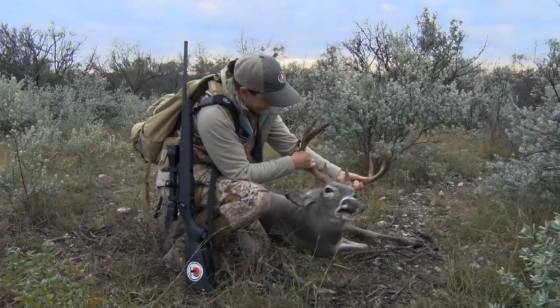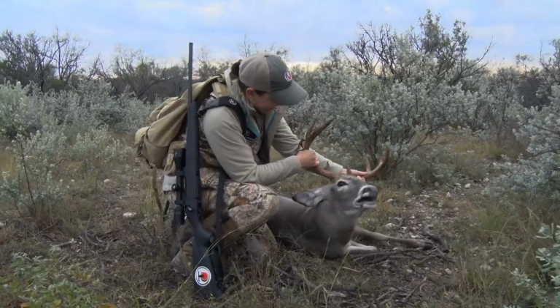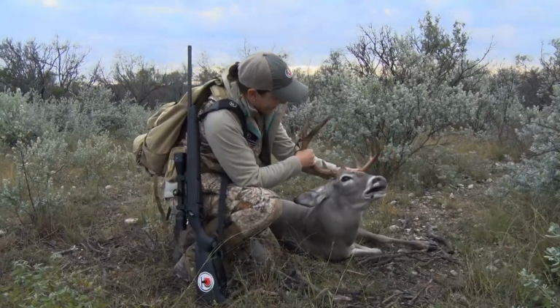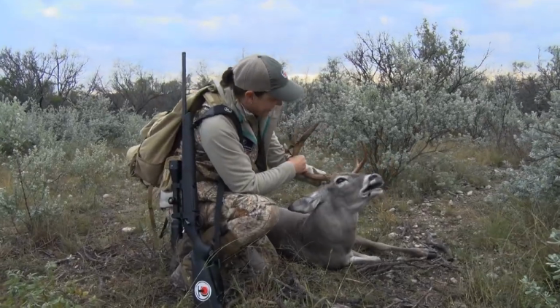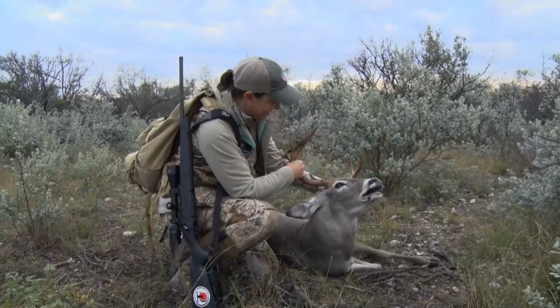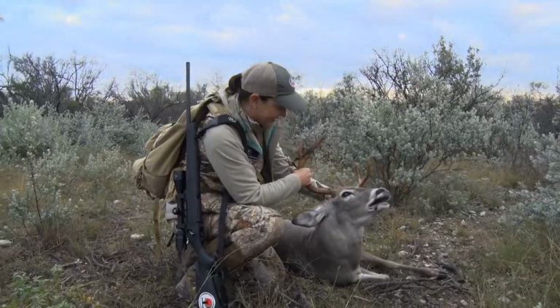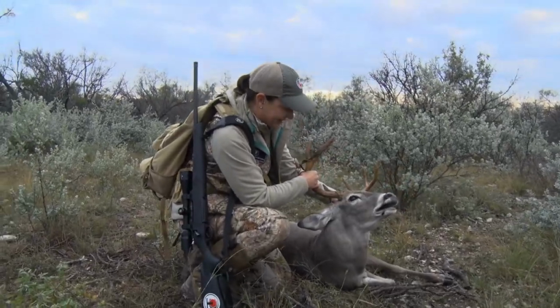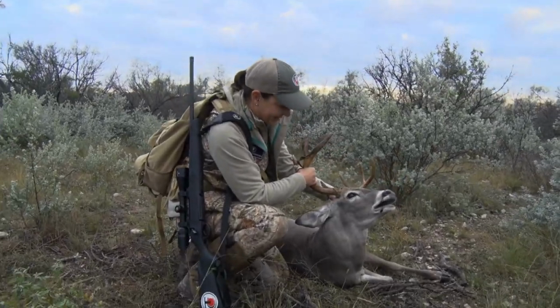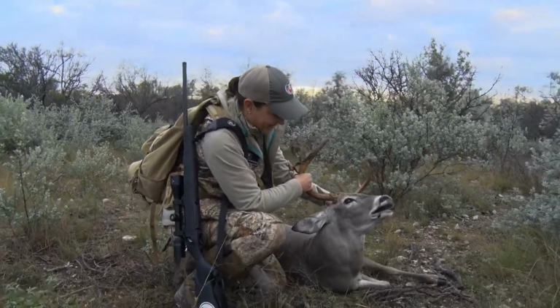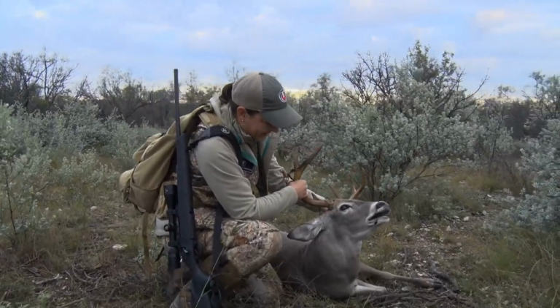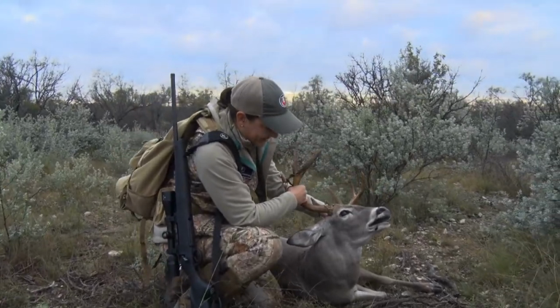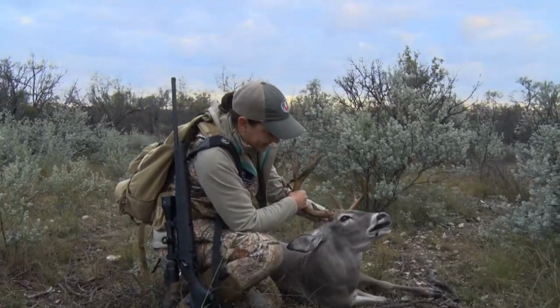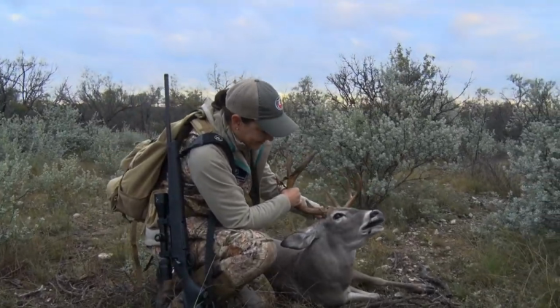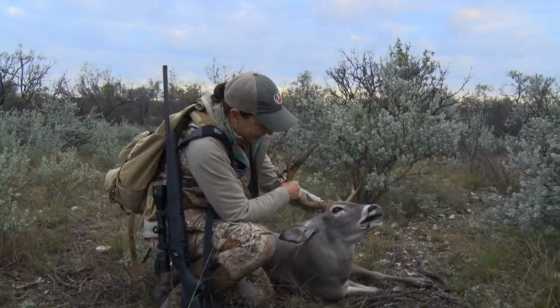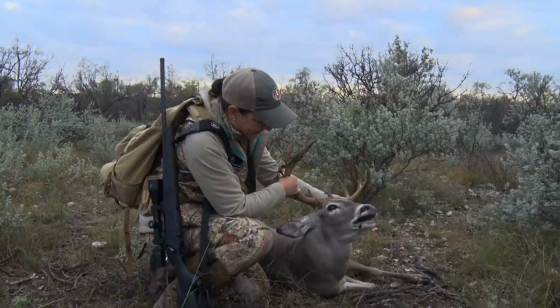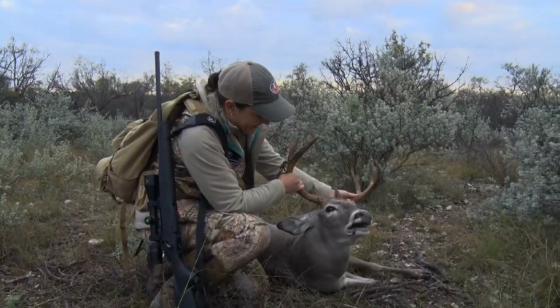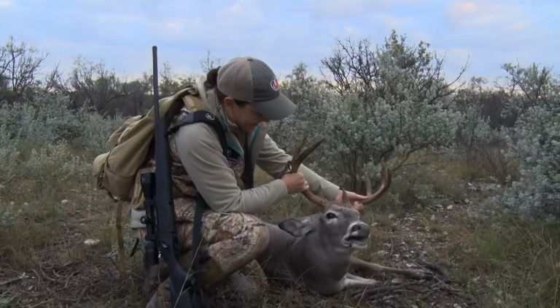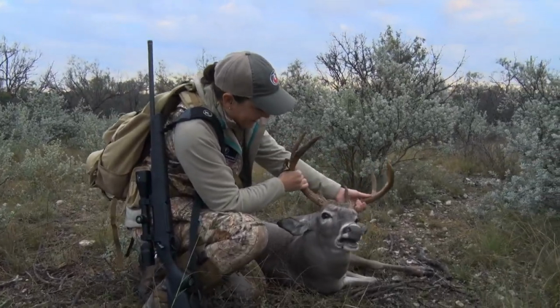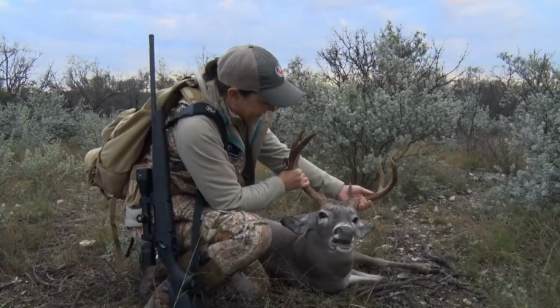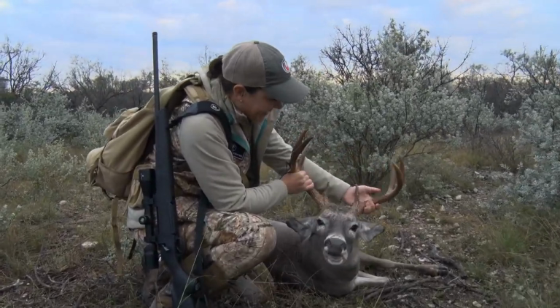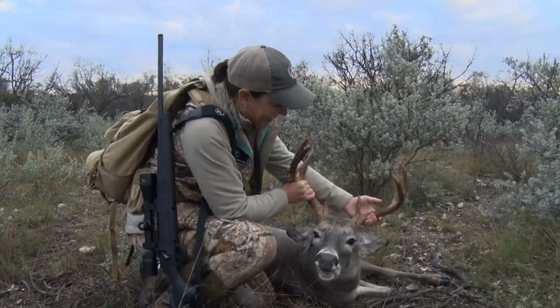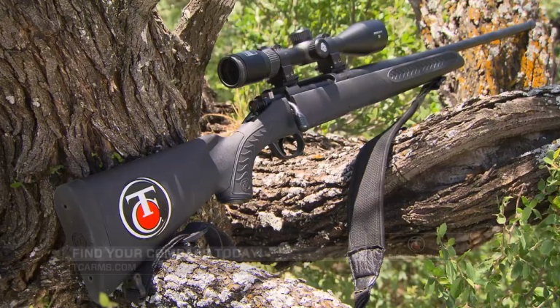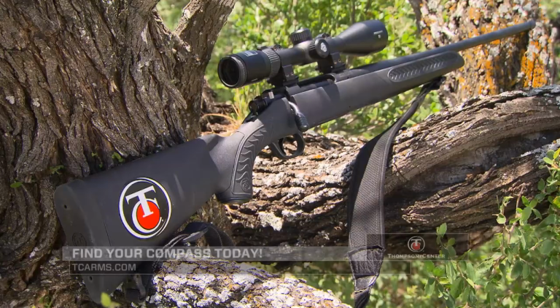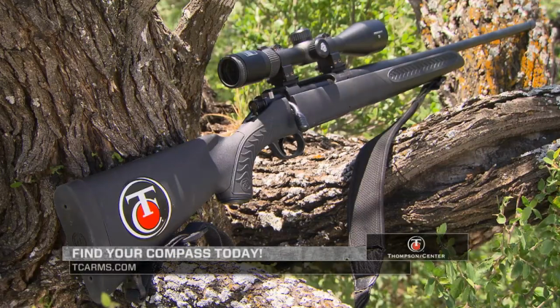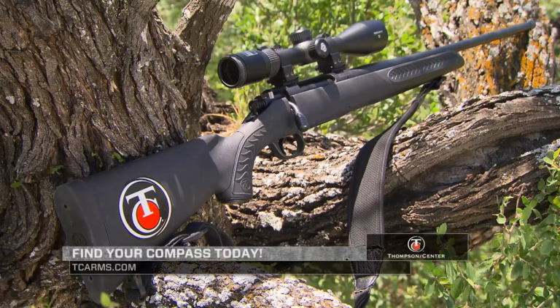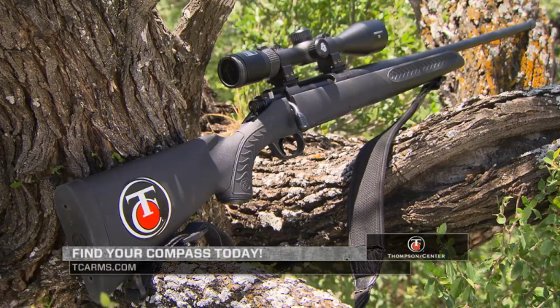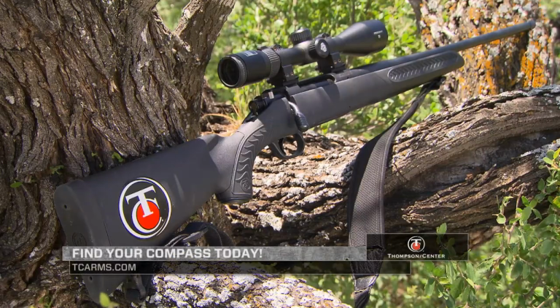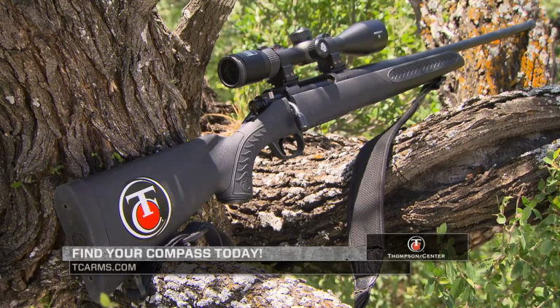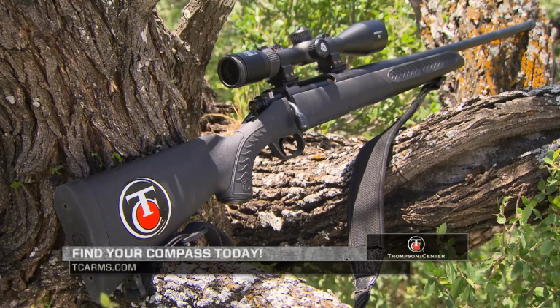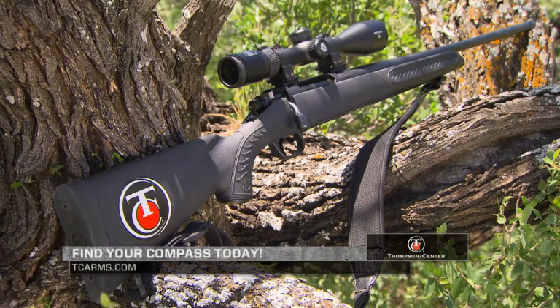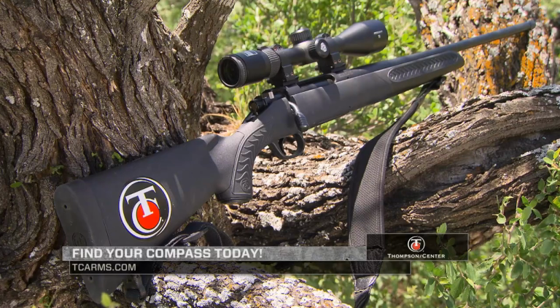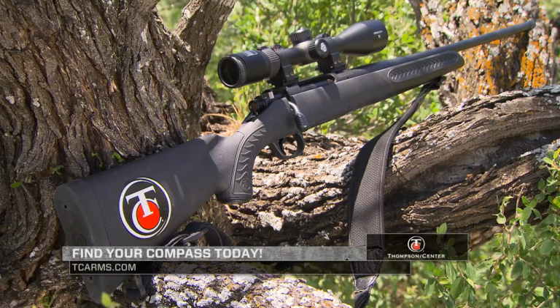For additional information about the Thompson Center Compass, go to TCArms.com.